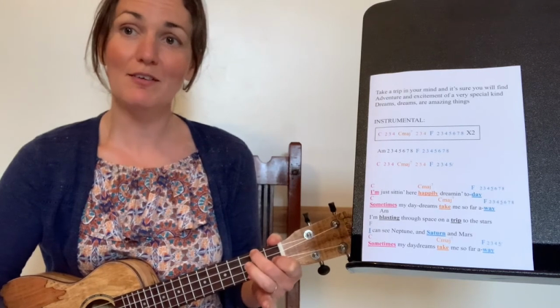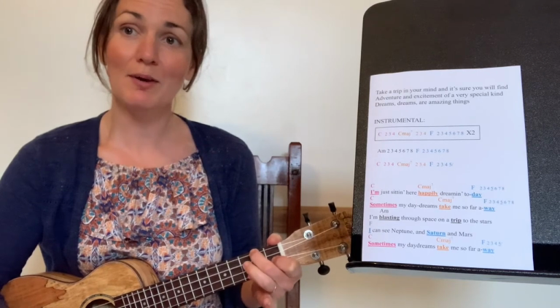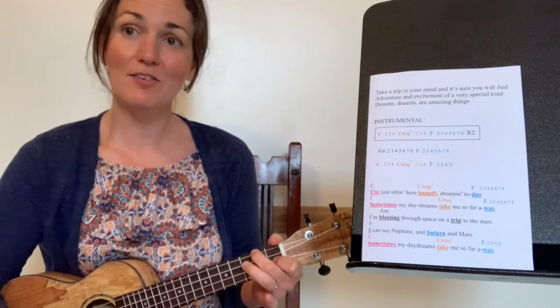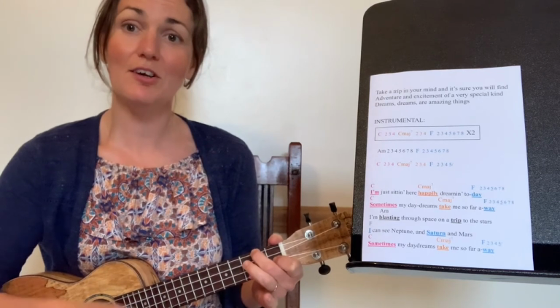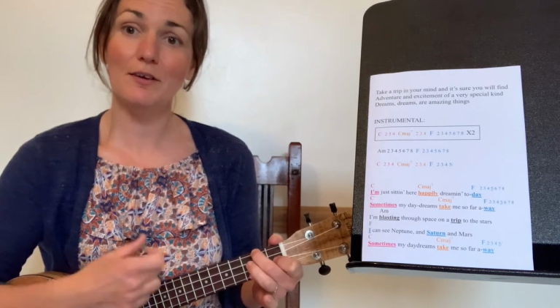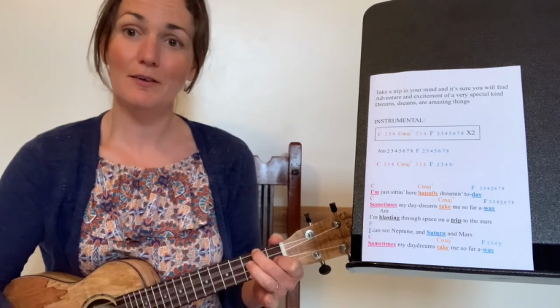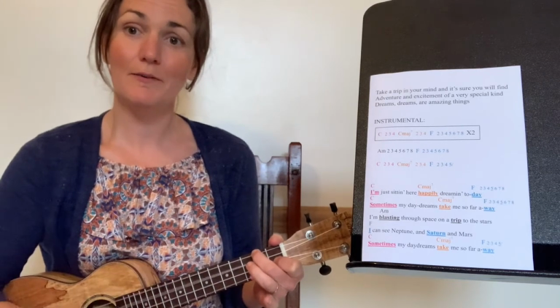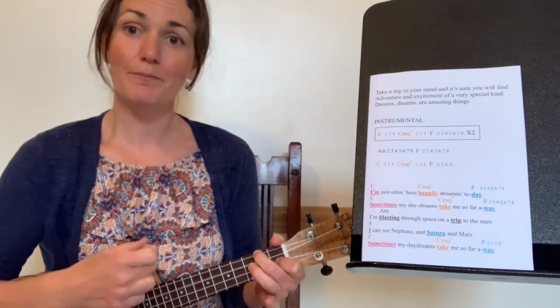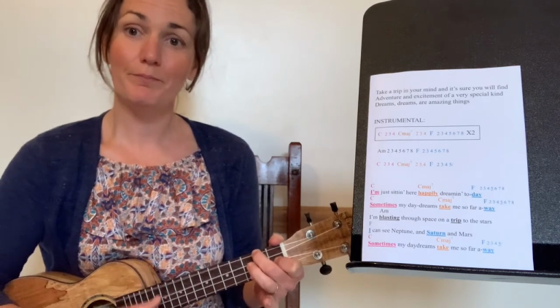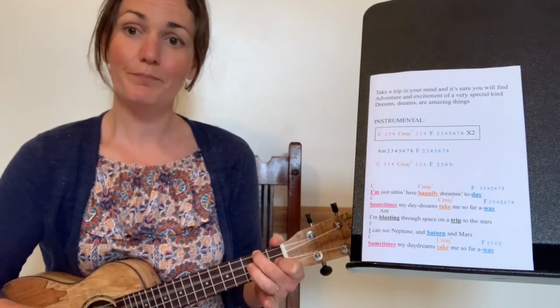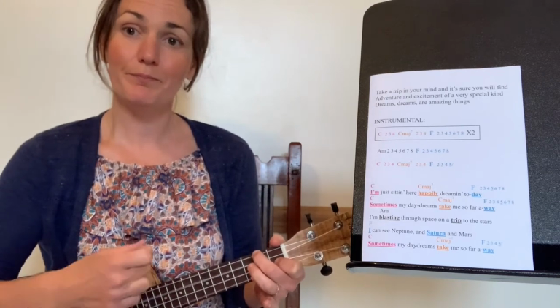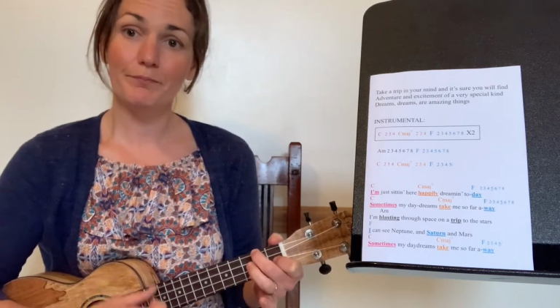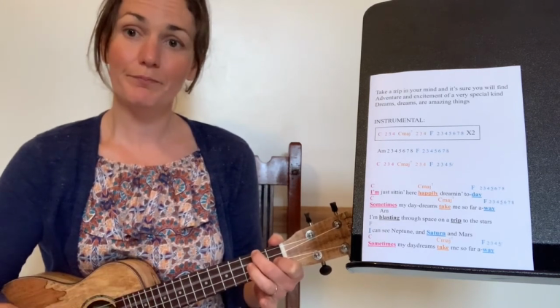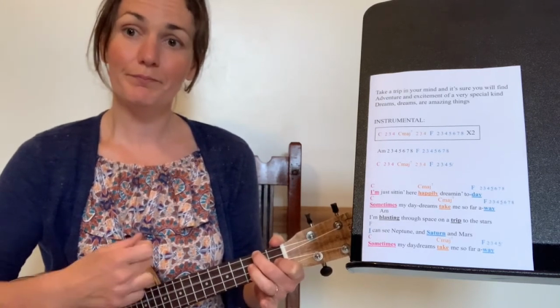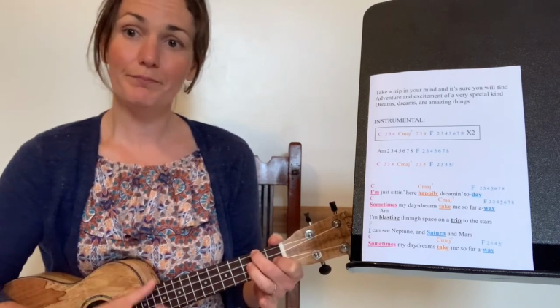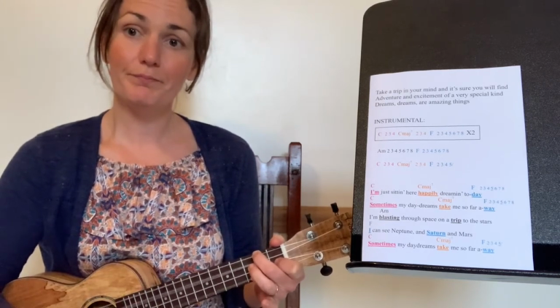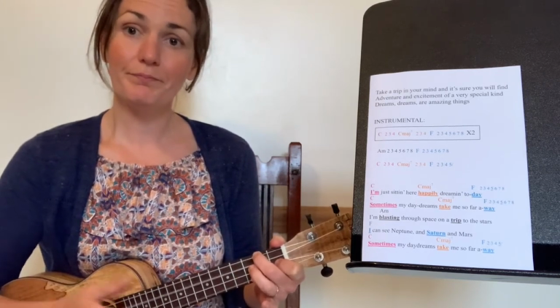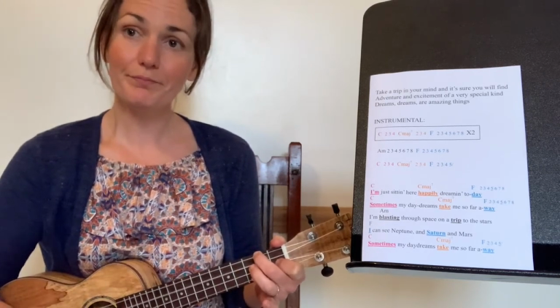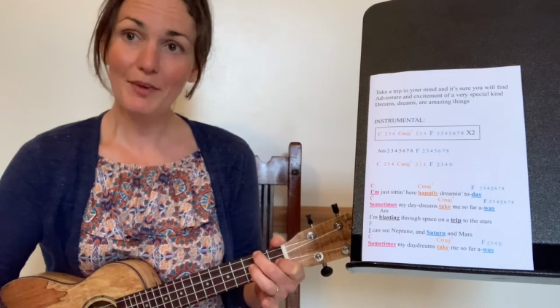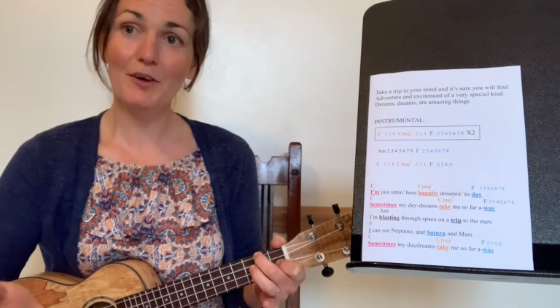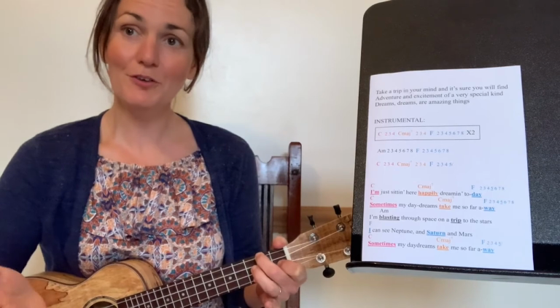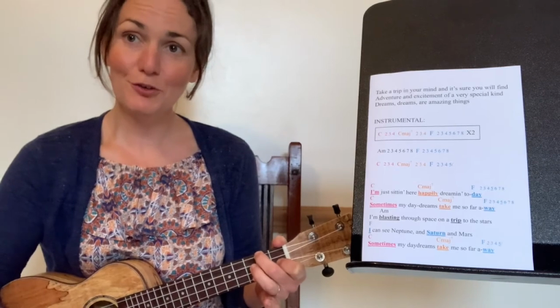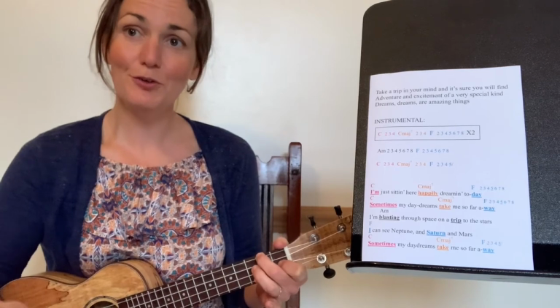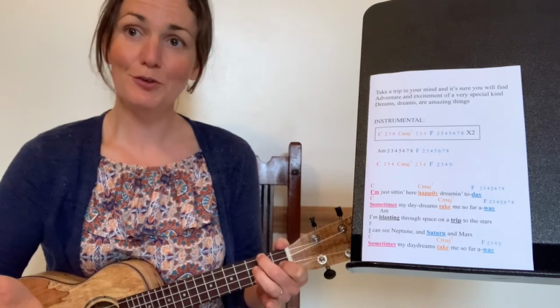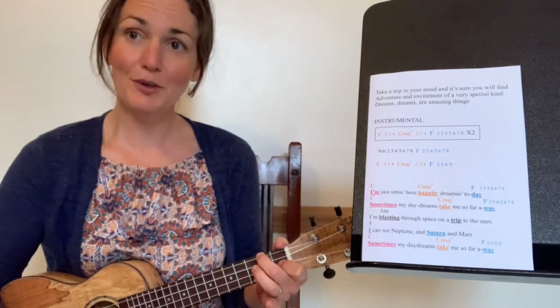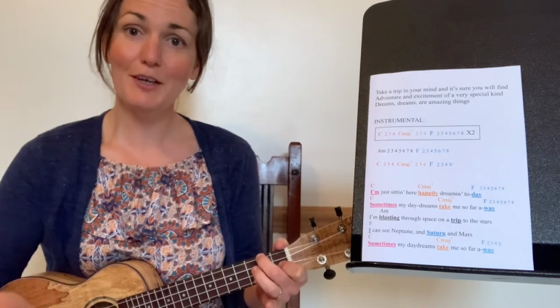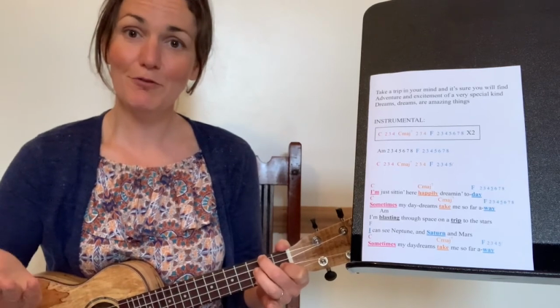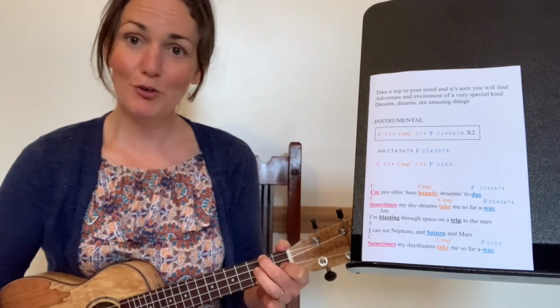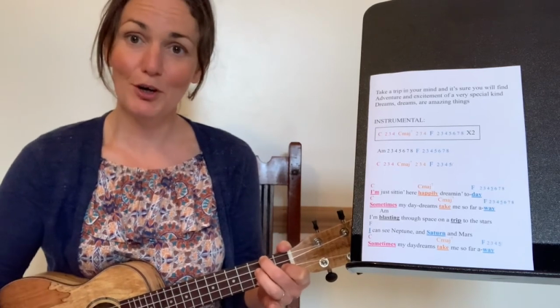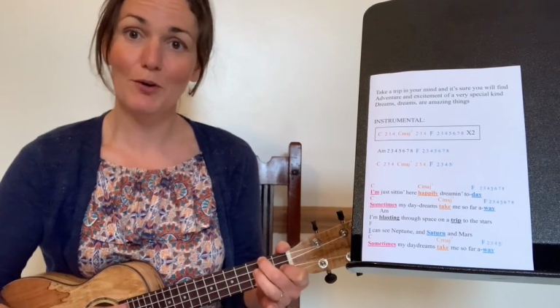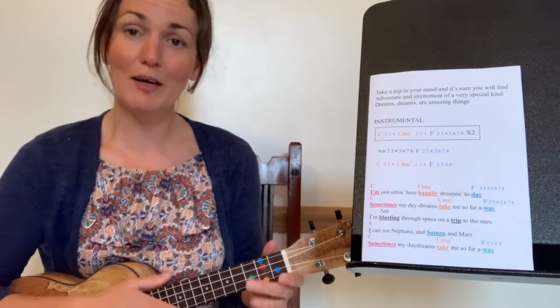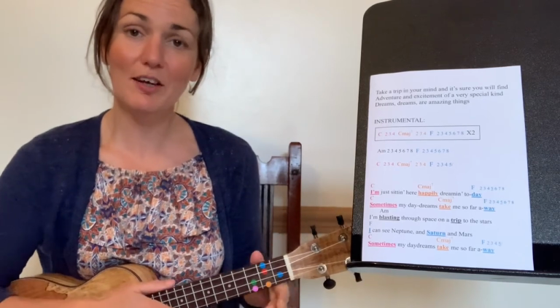Now let's do it. Ready — my turn. One, two, three, four. Well done.